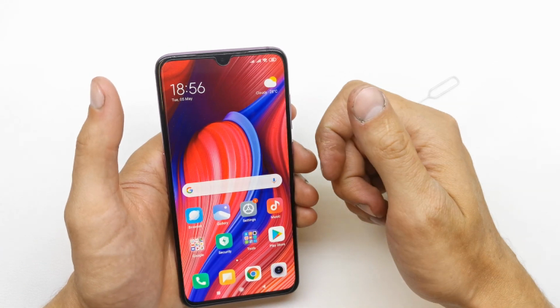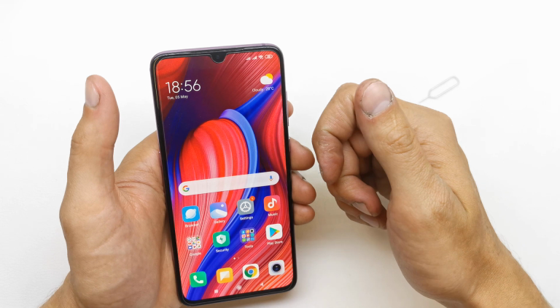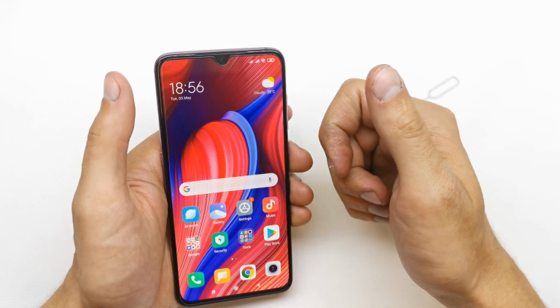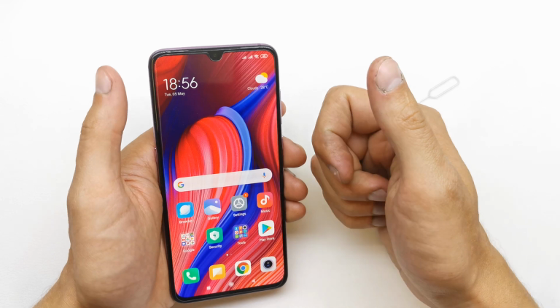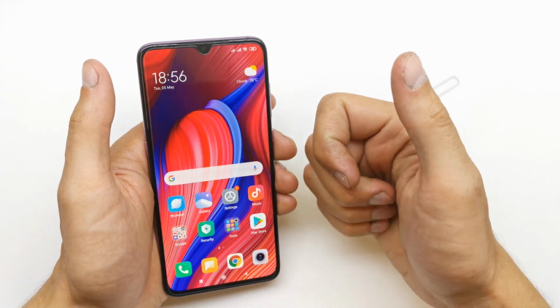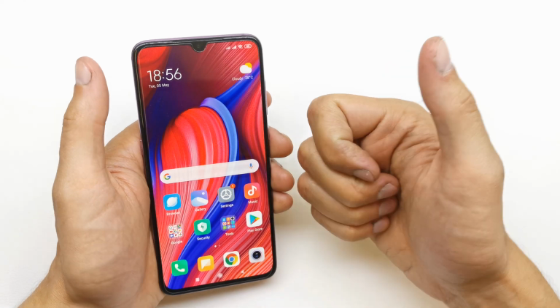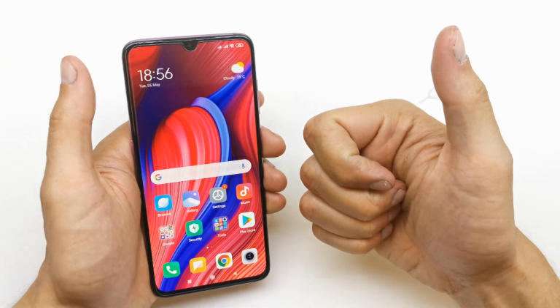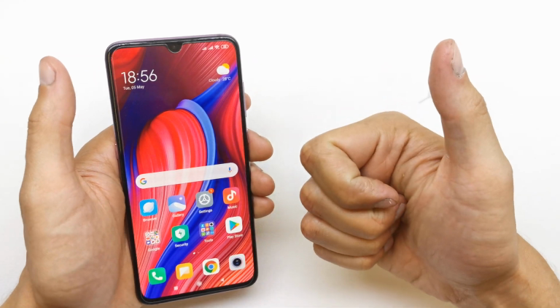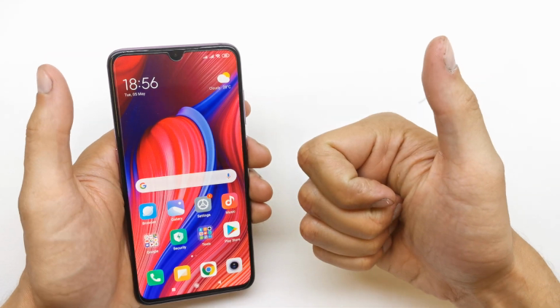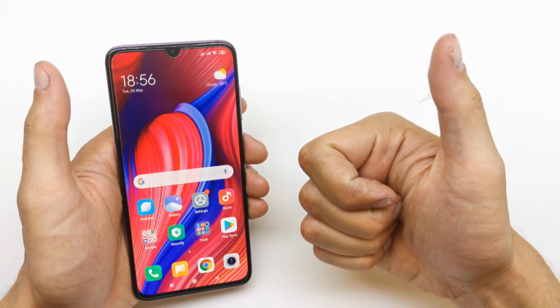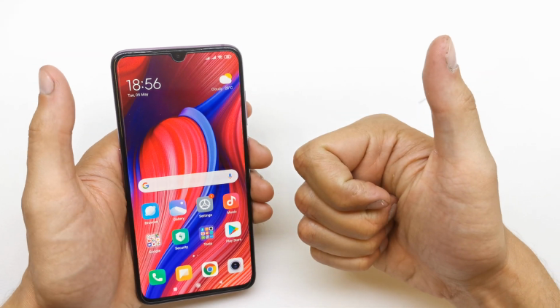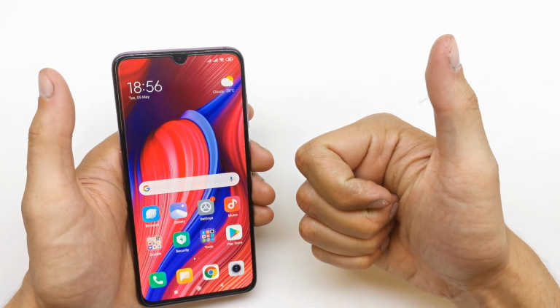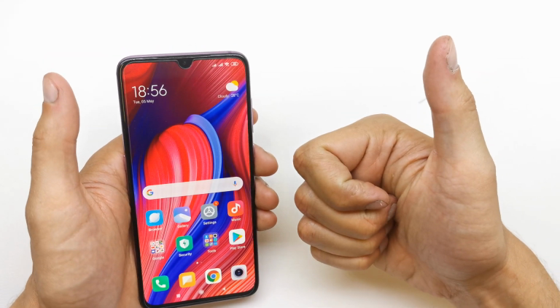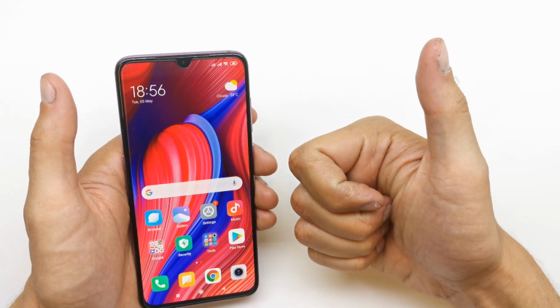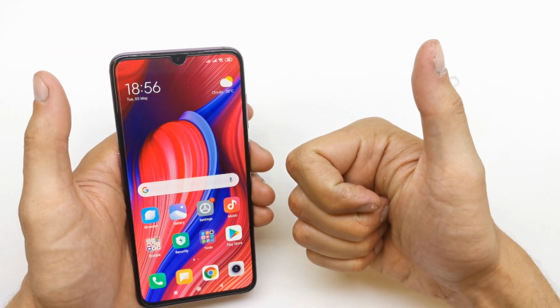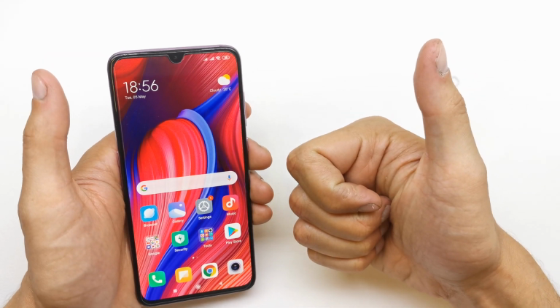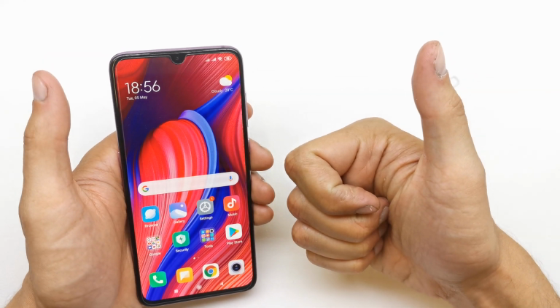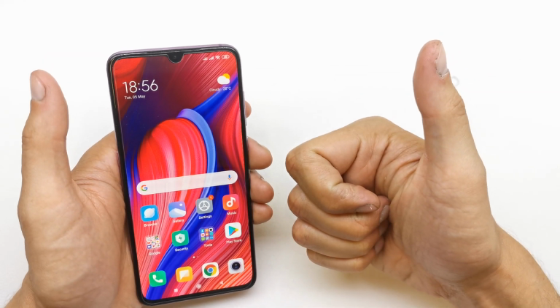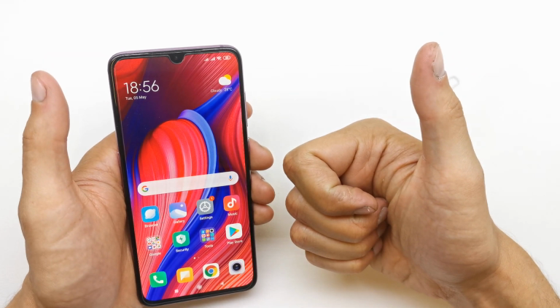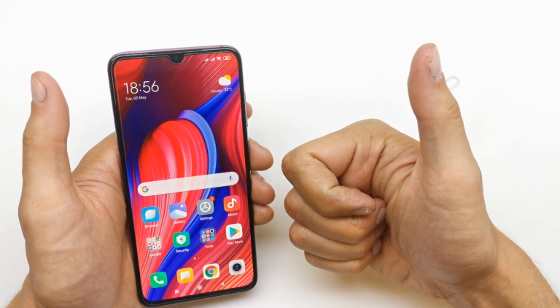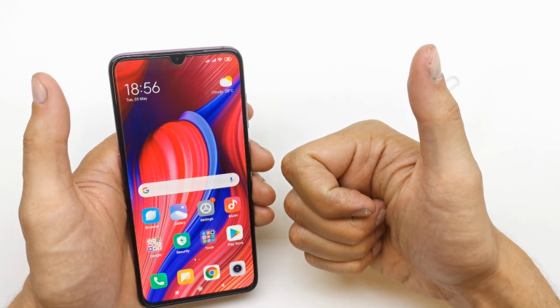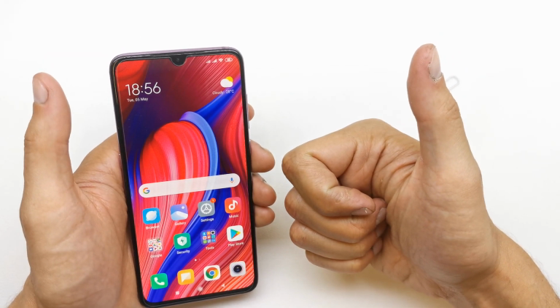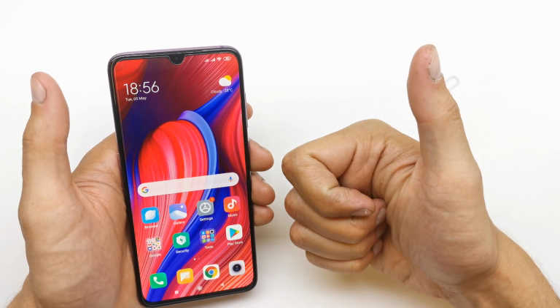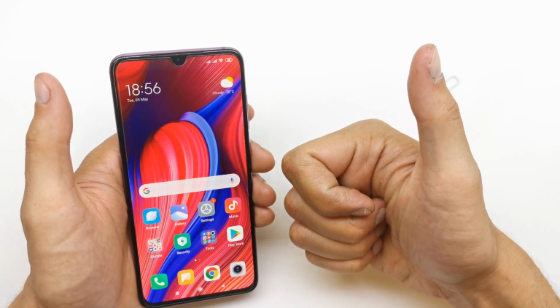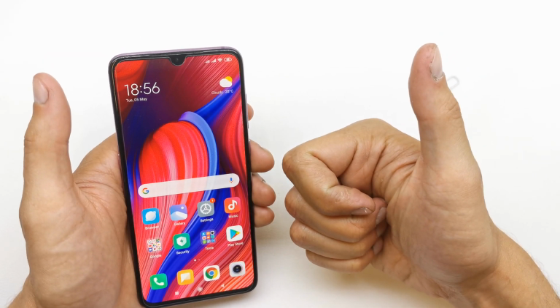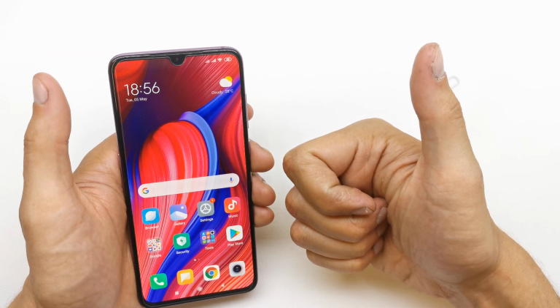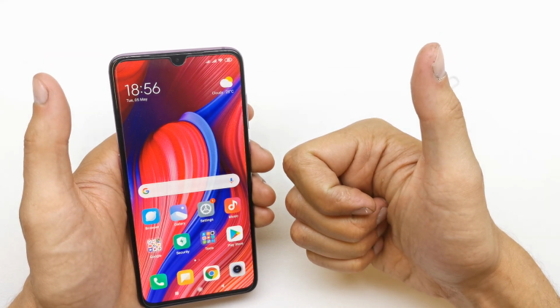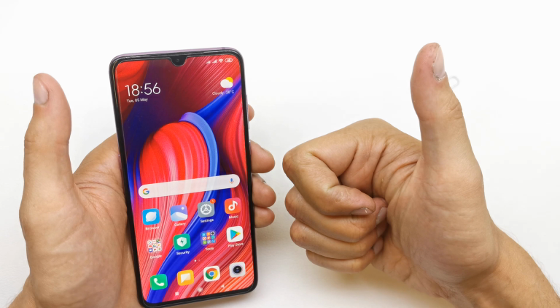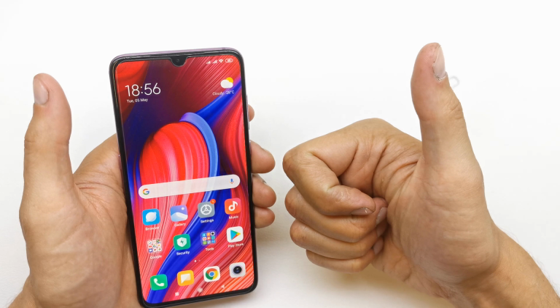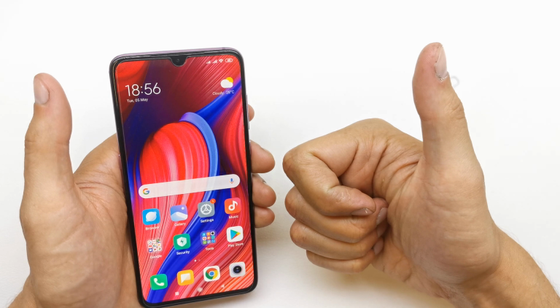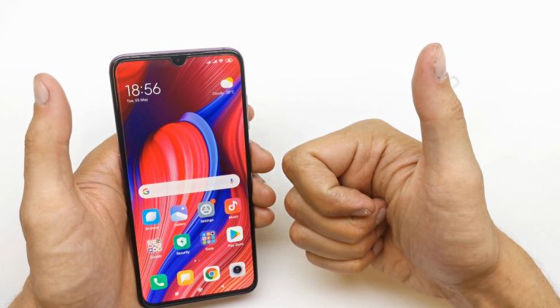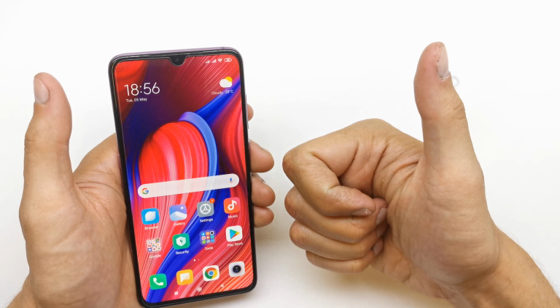Anyway, I hope the video is helpful for you. If yes, you can leave a like, leave a comment, subscribe, and see you in the next video.